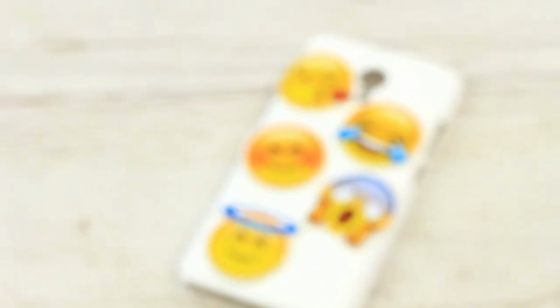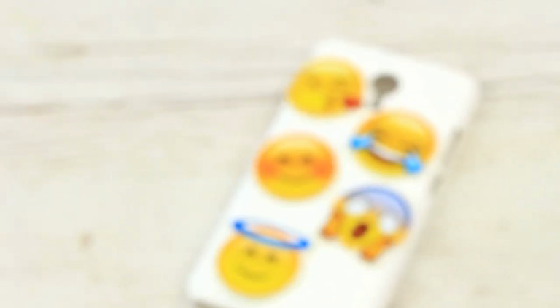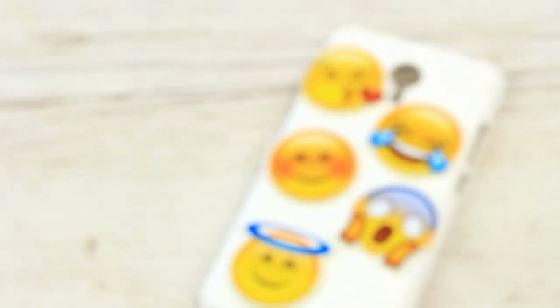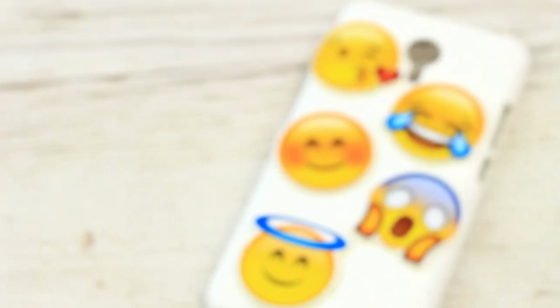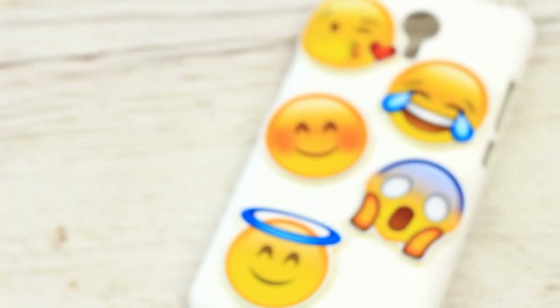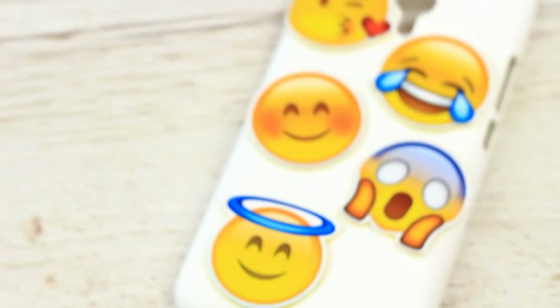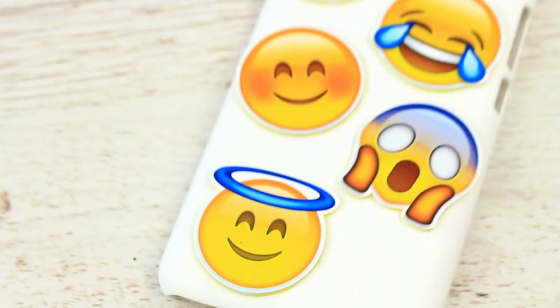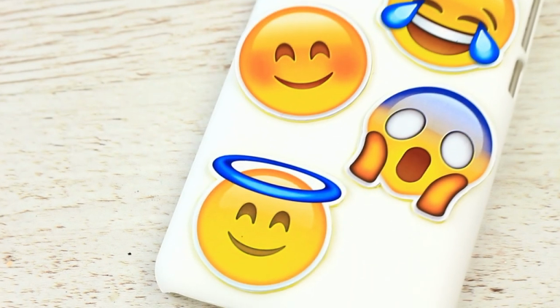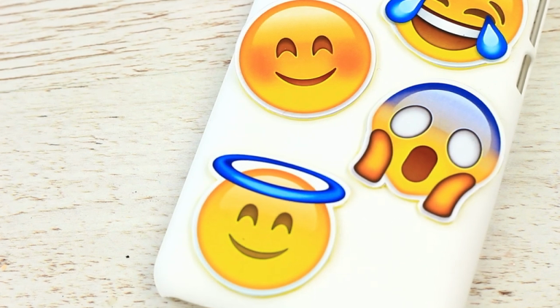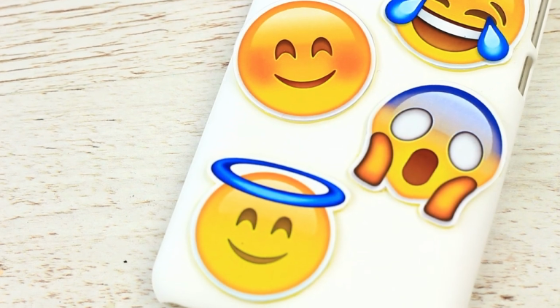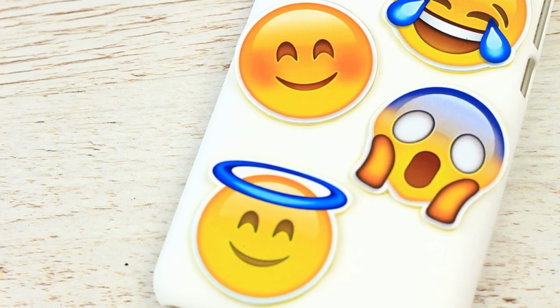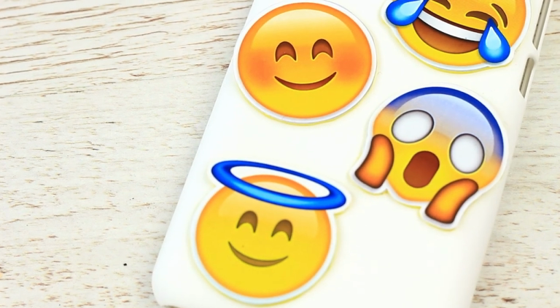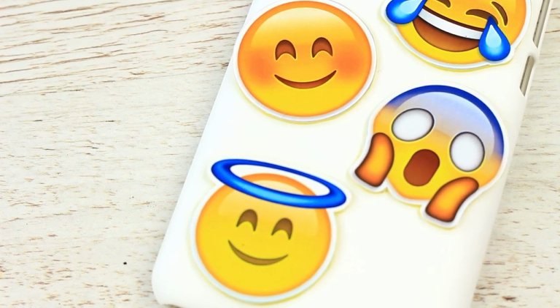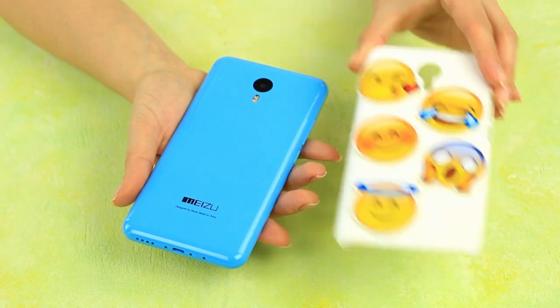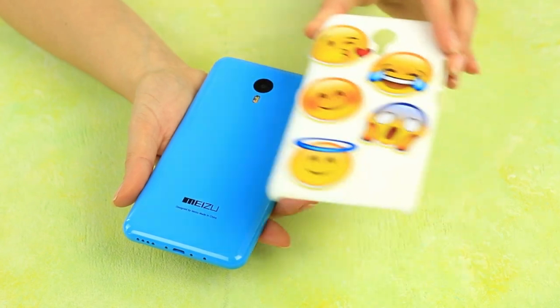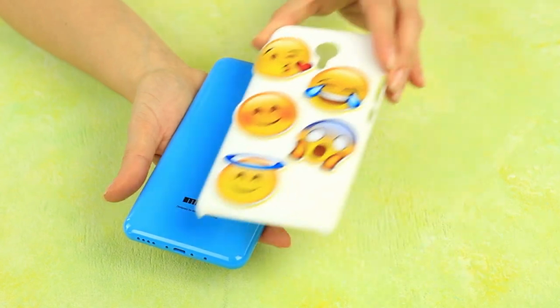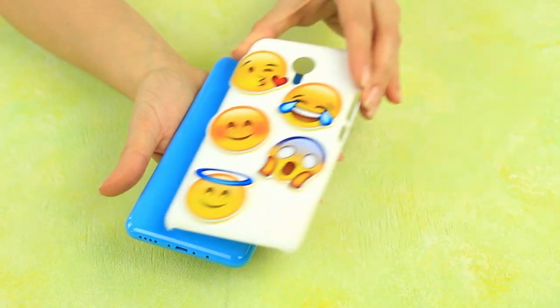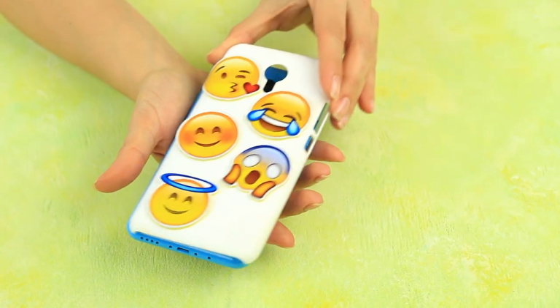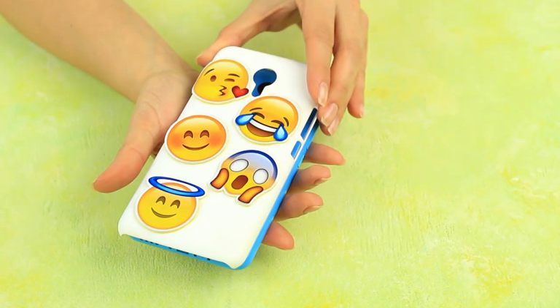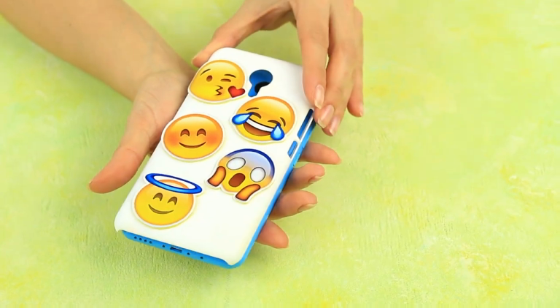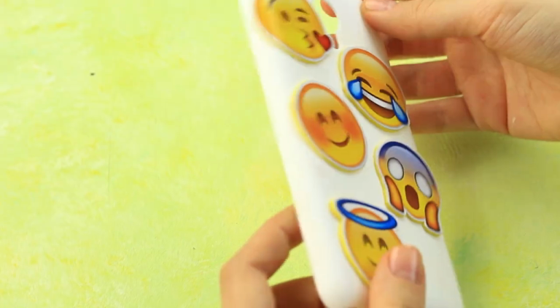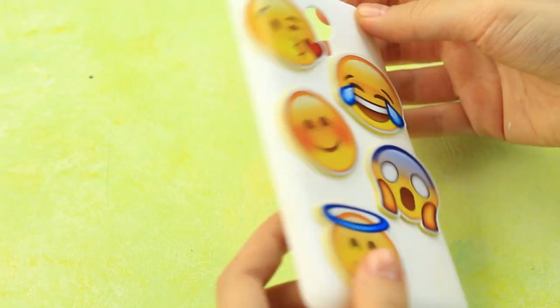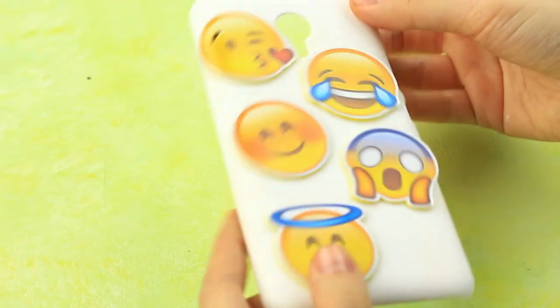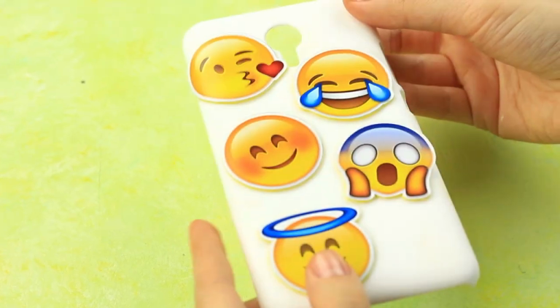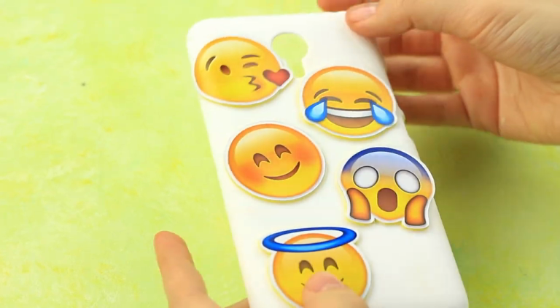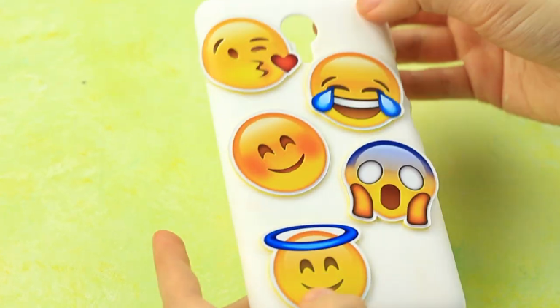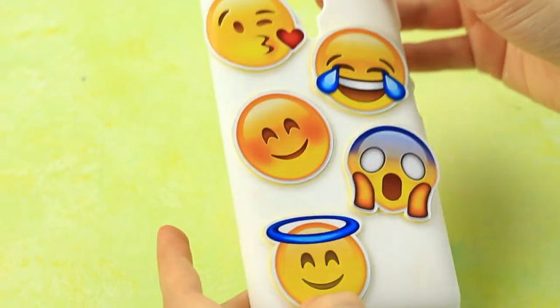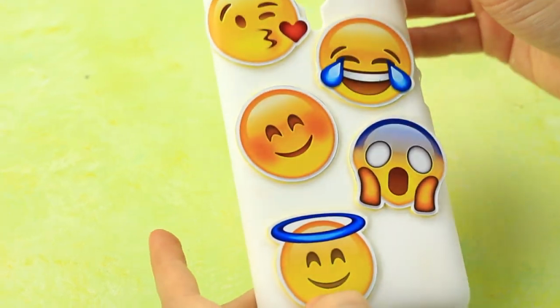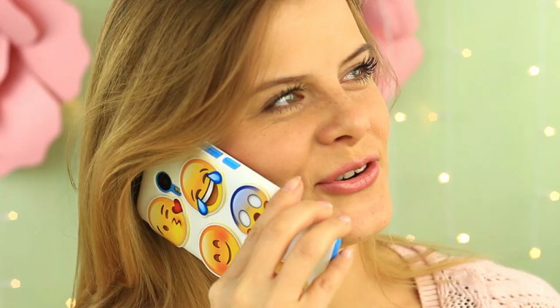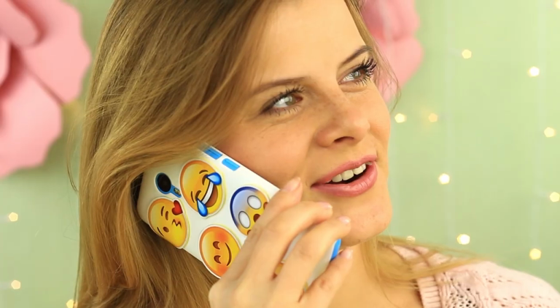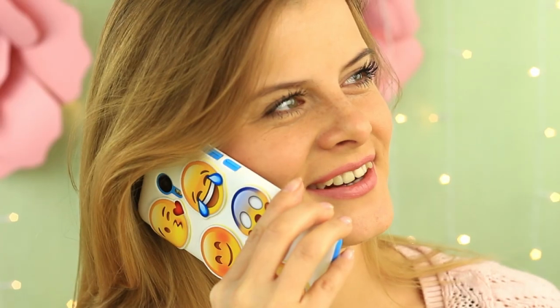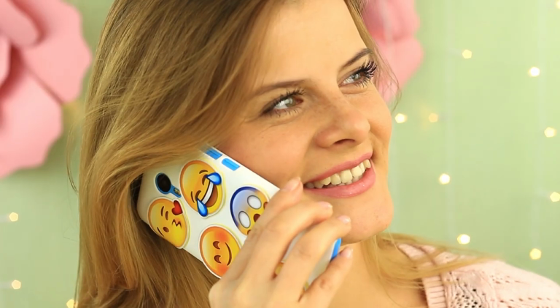We've chosen smileys of different emotions to make the case unique, leaving no one untouched.